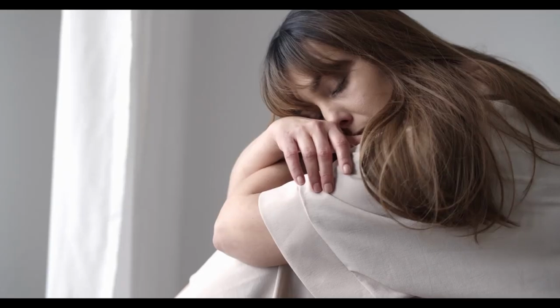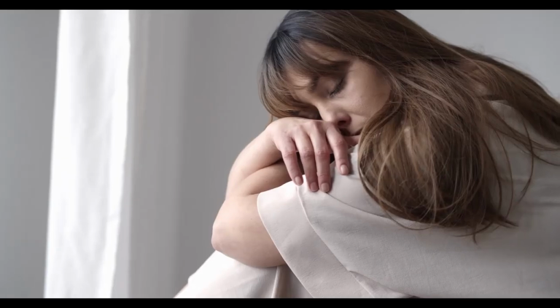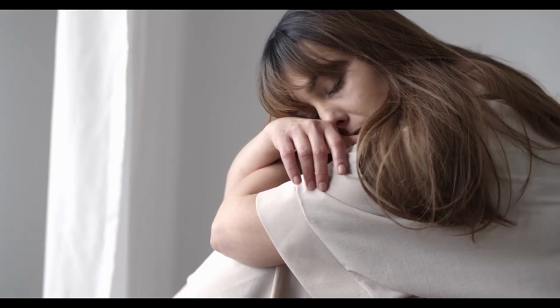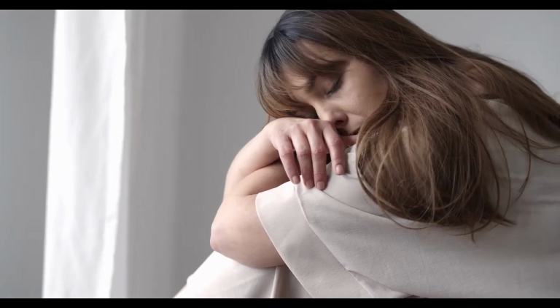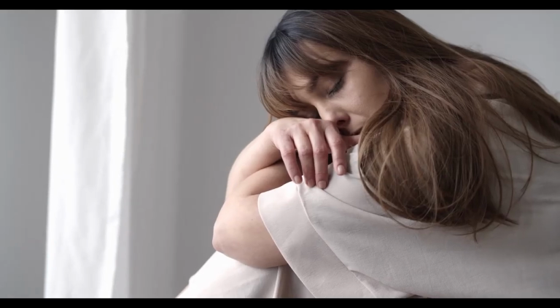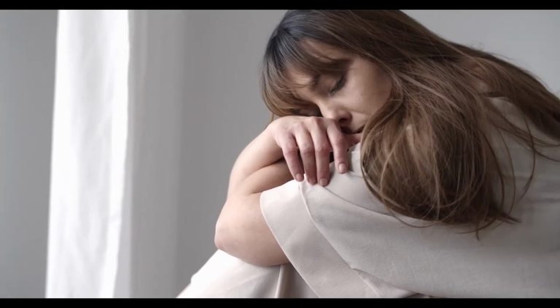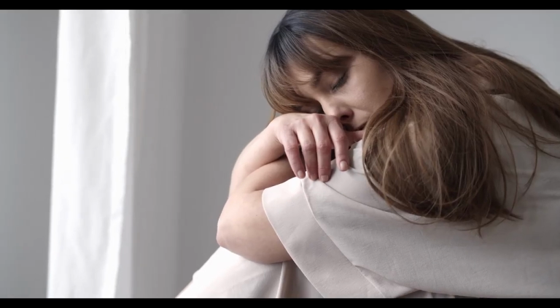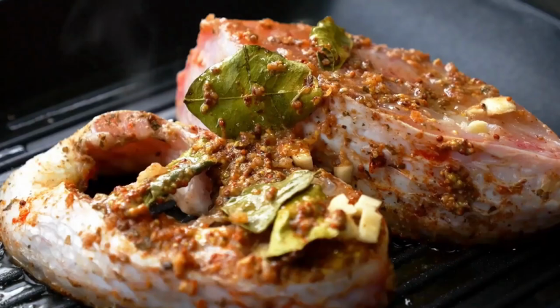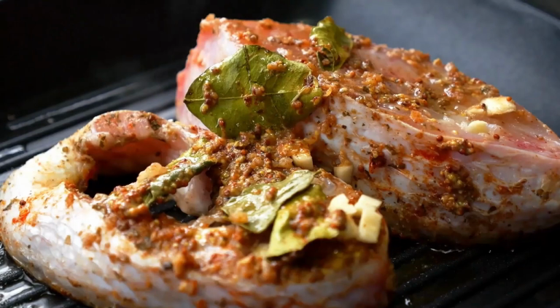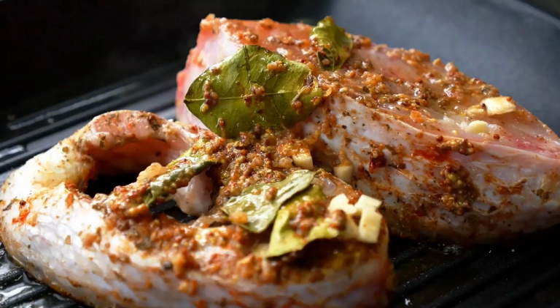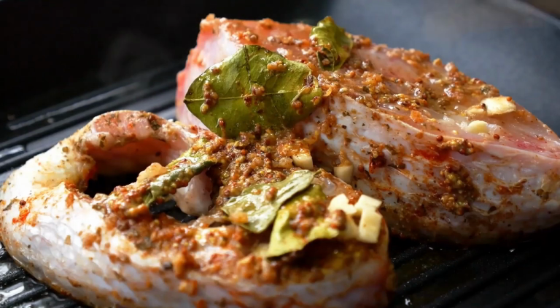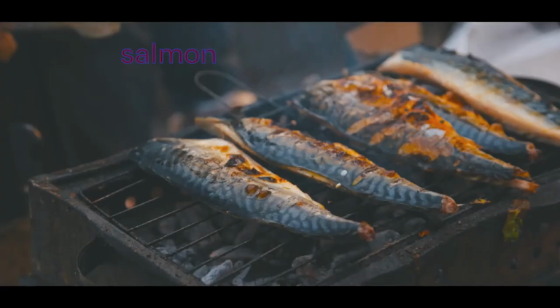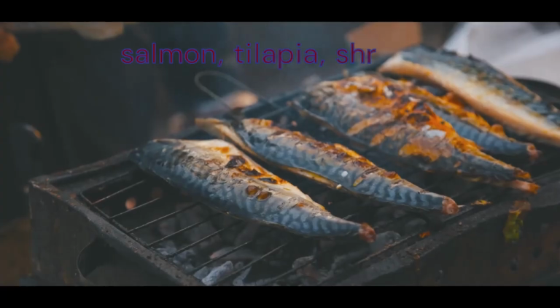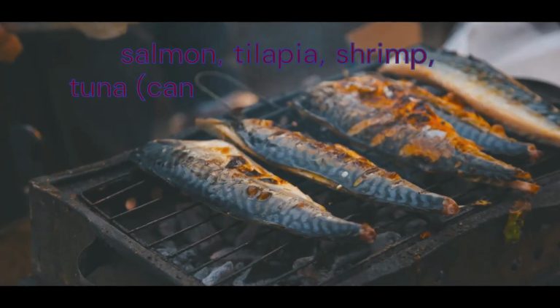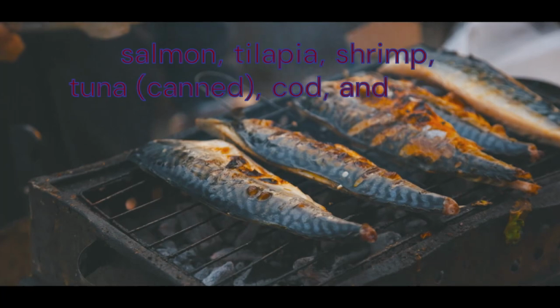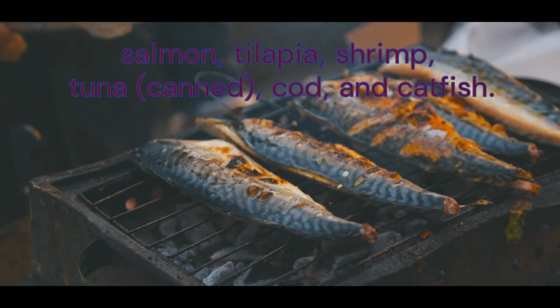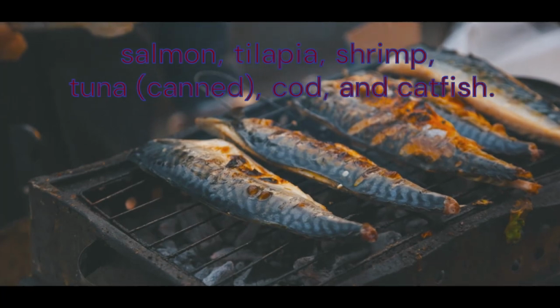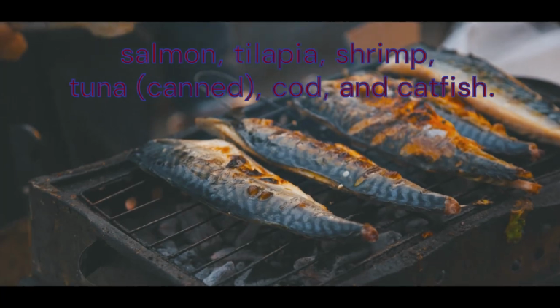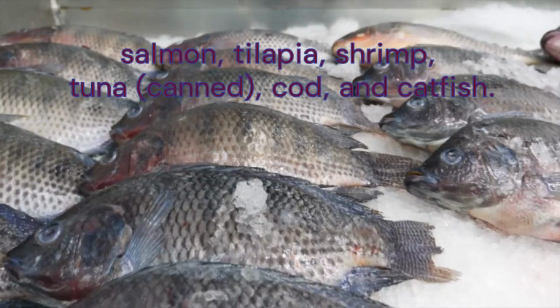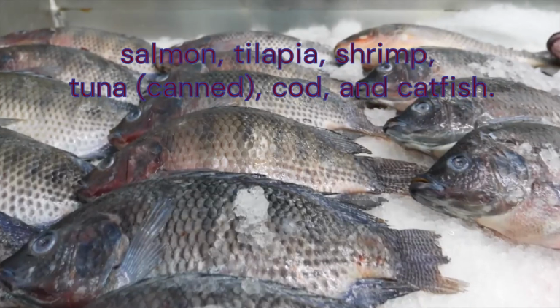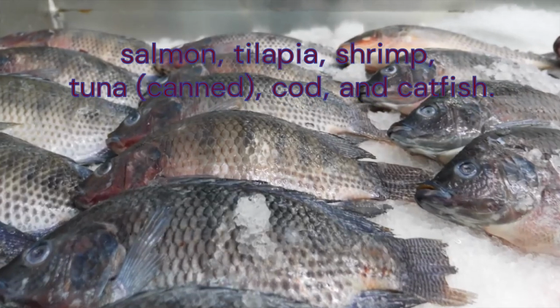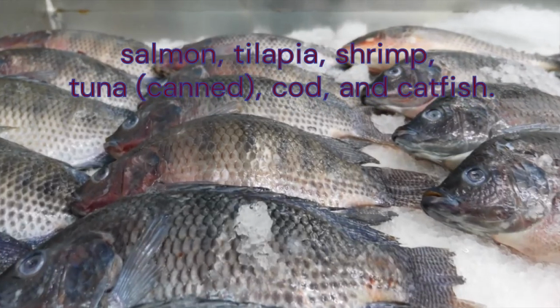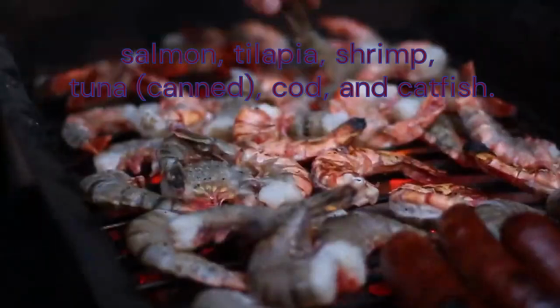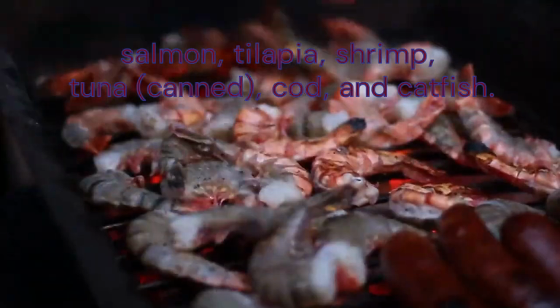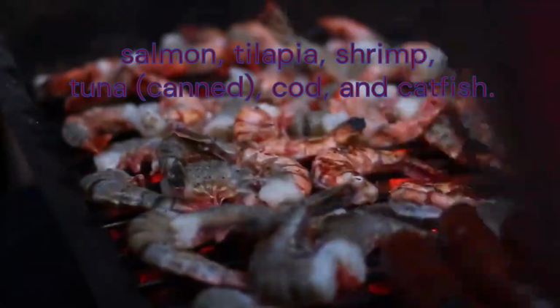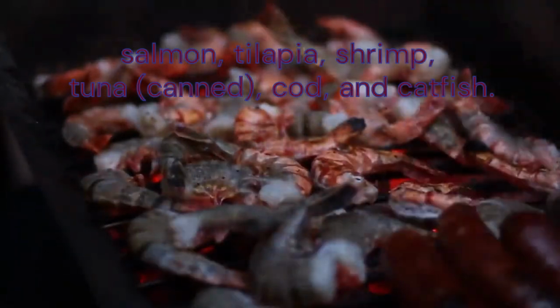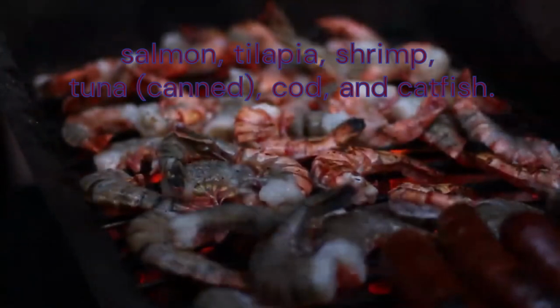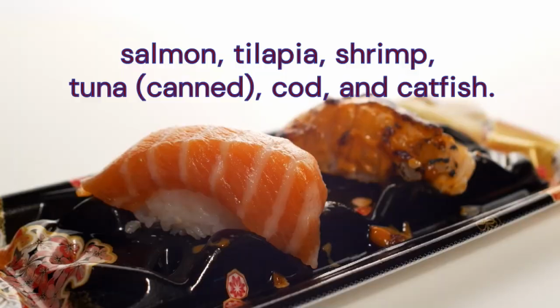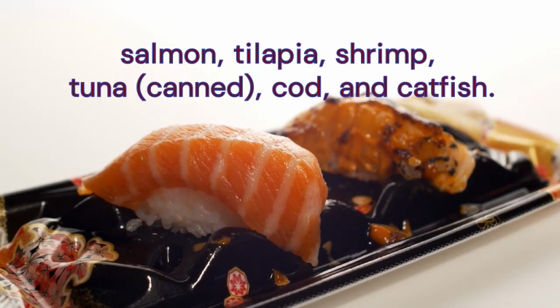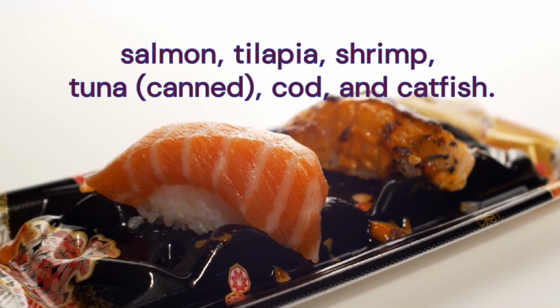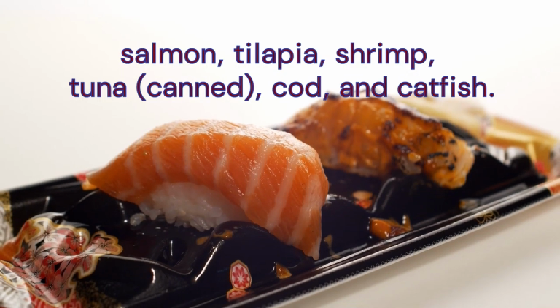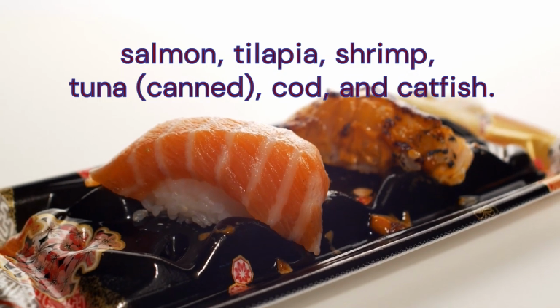Omega-3 fatty acids may also play a role in determining the length of pregnancy and preventing perinatal depression. Be sure to choose a variety of low-mercury fish, such as salmon, tilapia, shrimp, canned tuna, cod, and catfish.